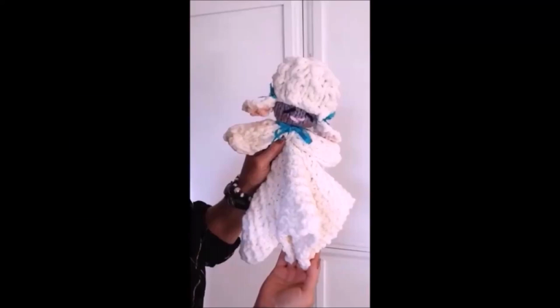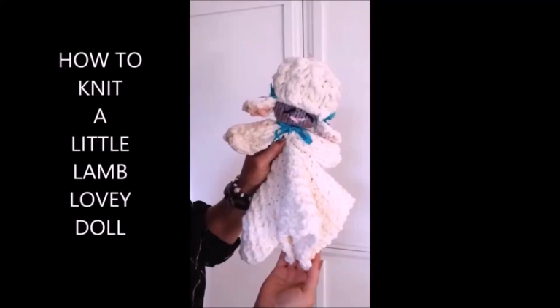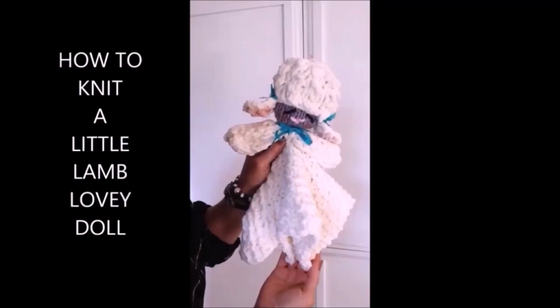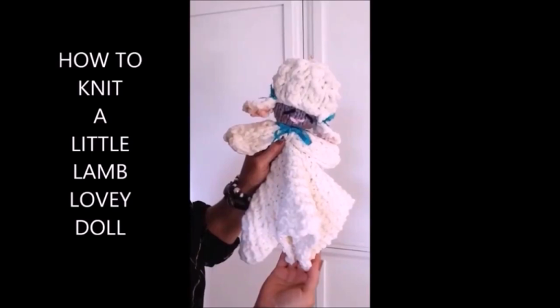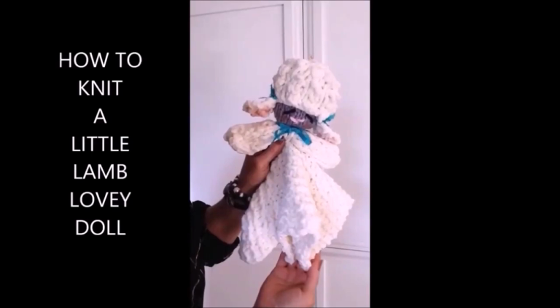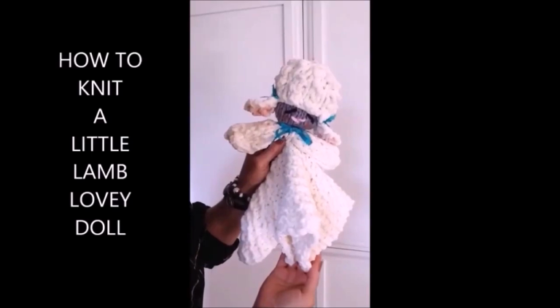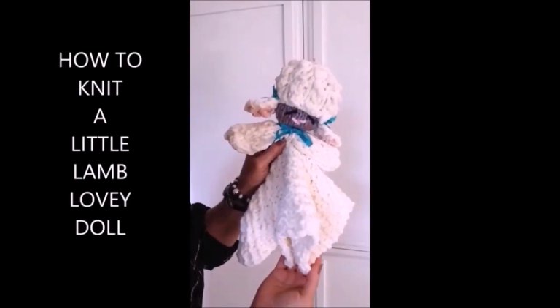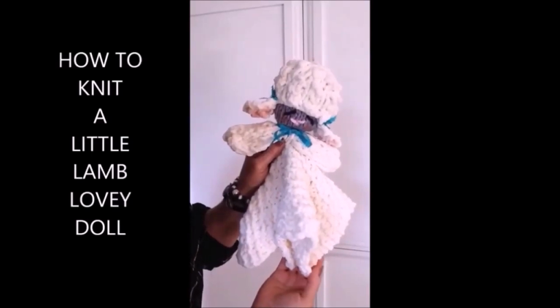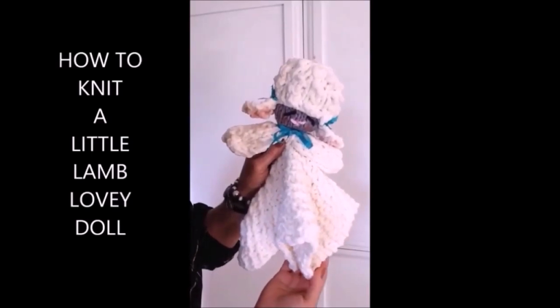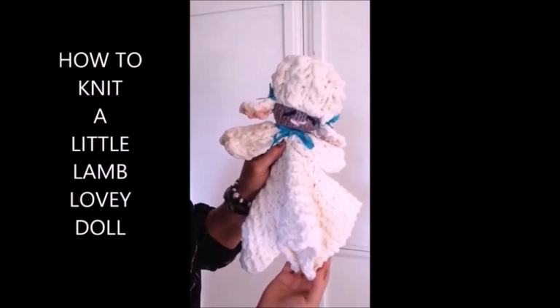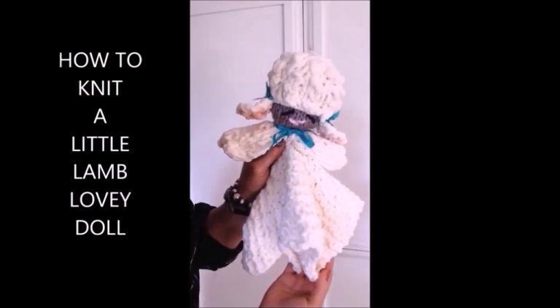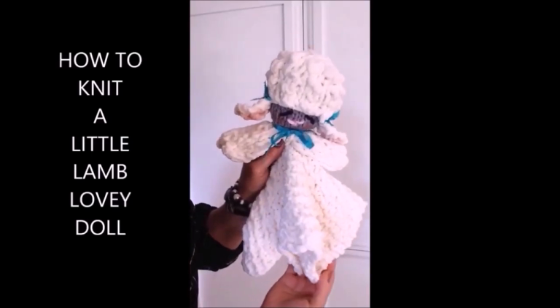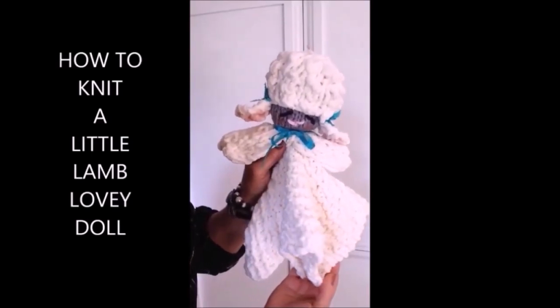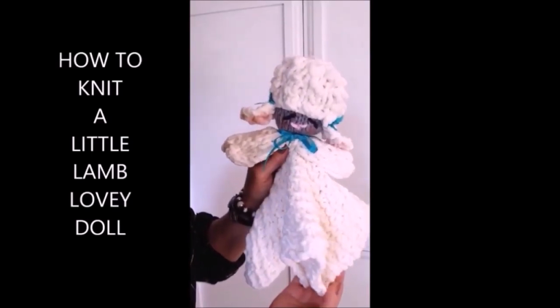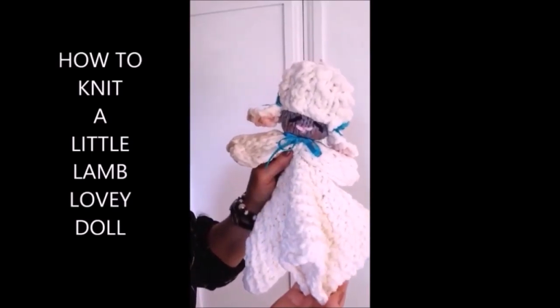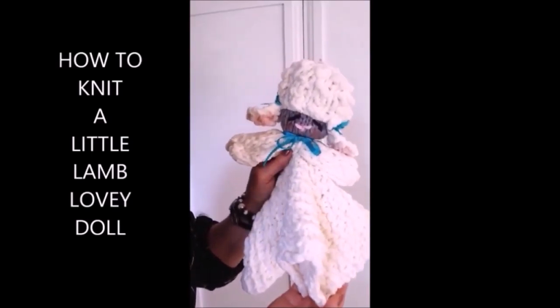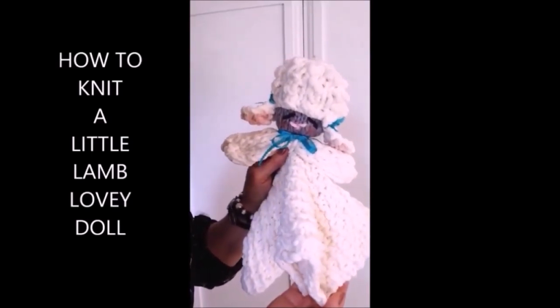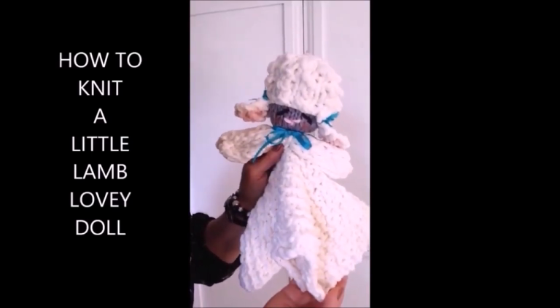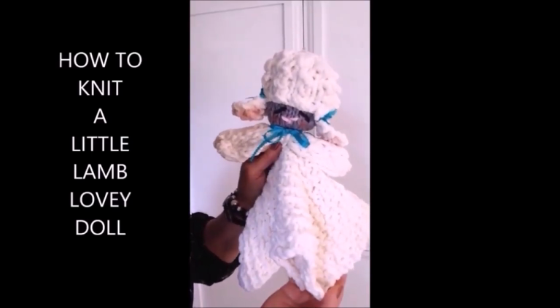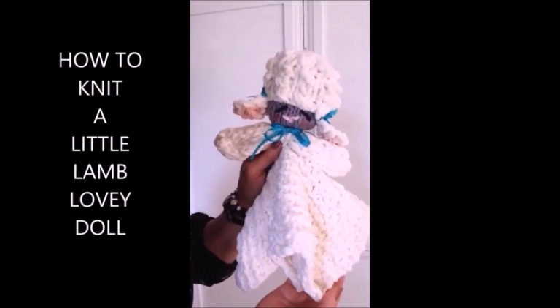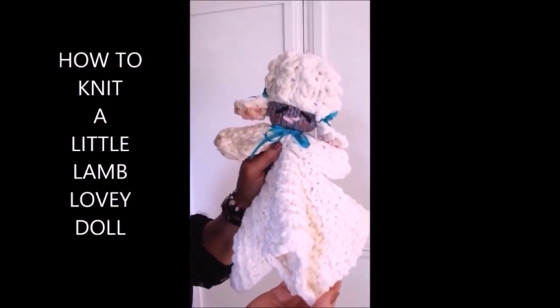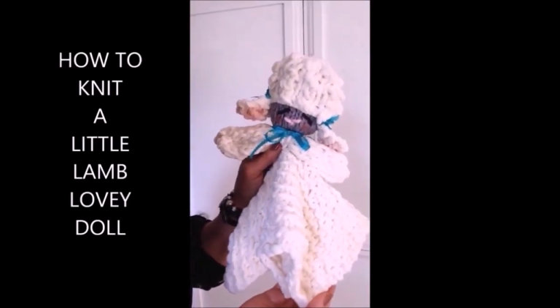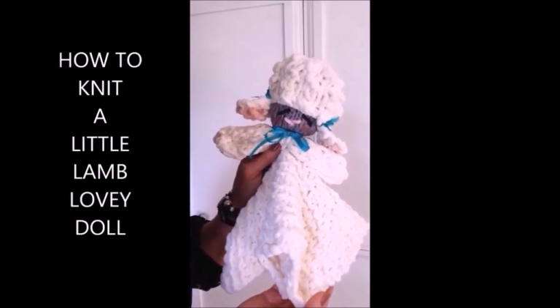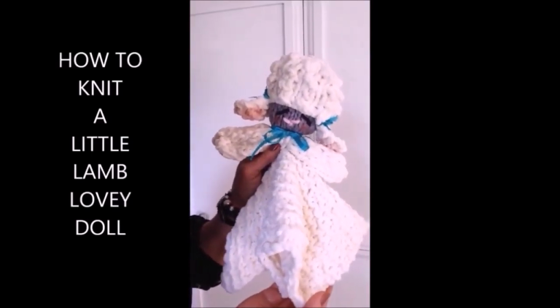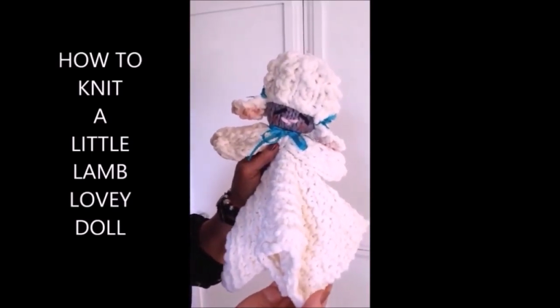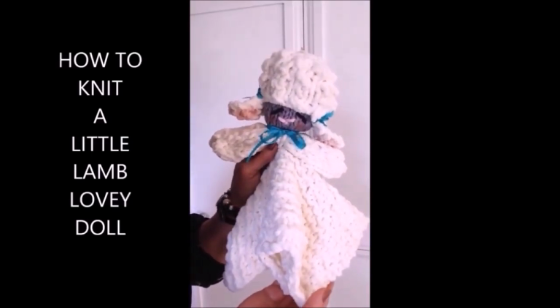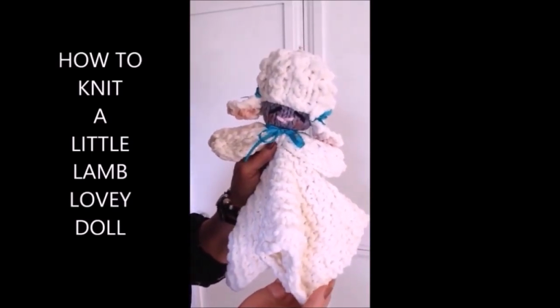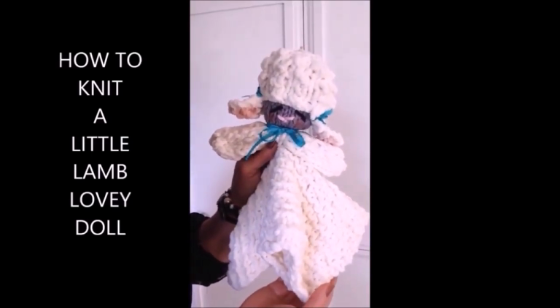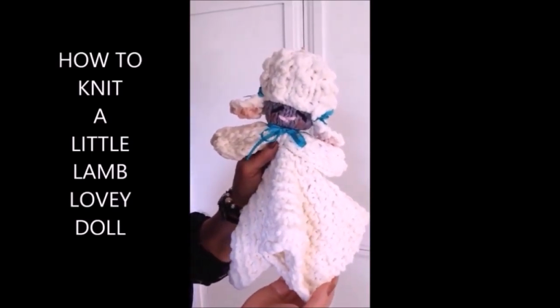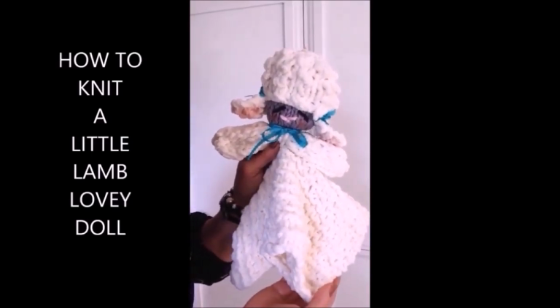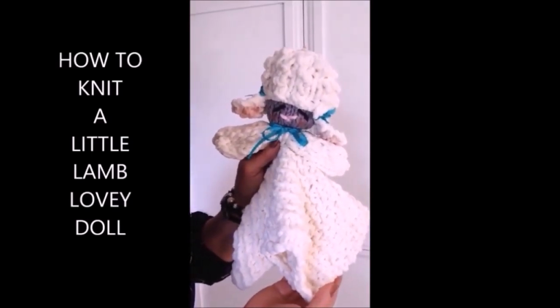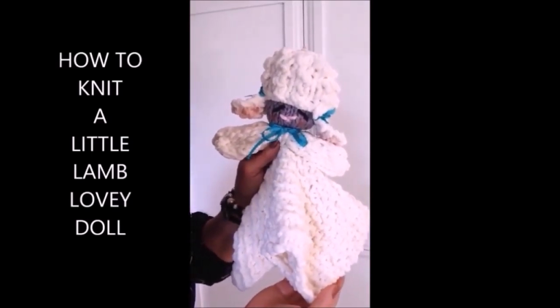Hi everyone, this is Emmy. Today I'm going to show you how to knit this little lamb lovey.